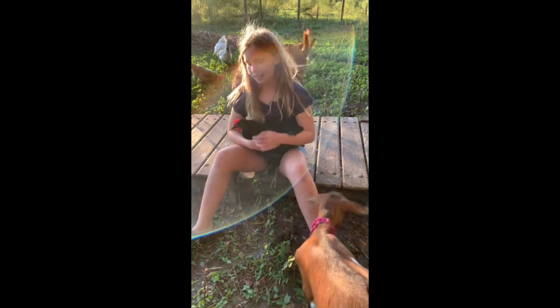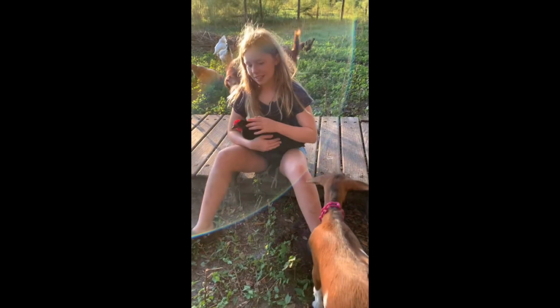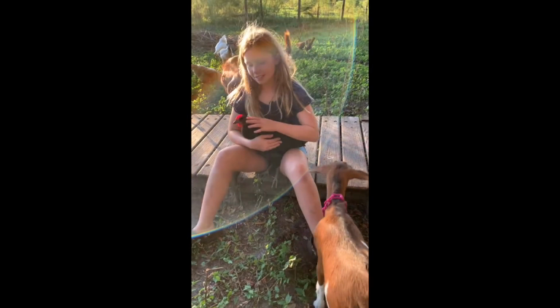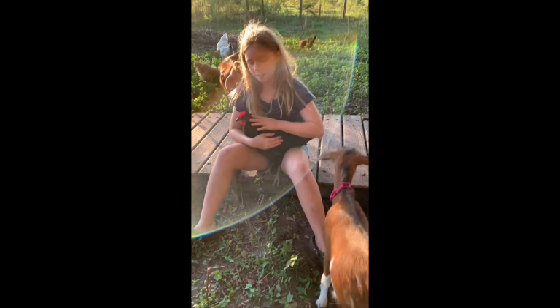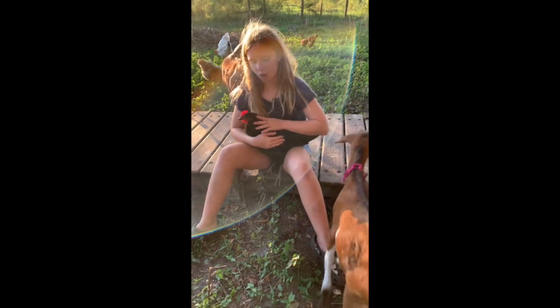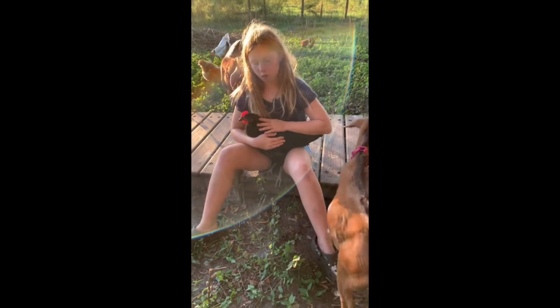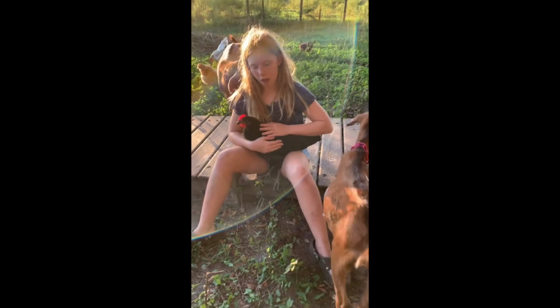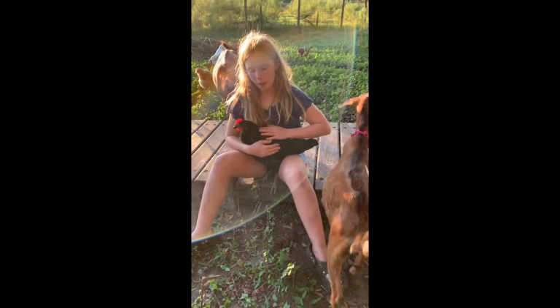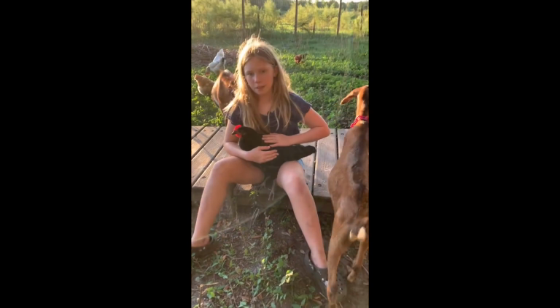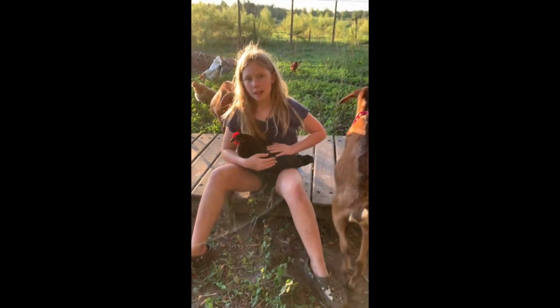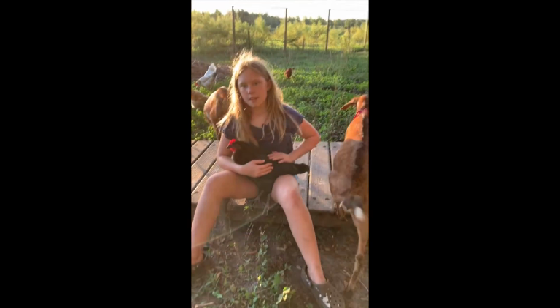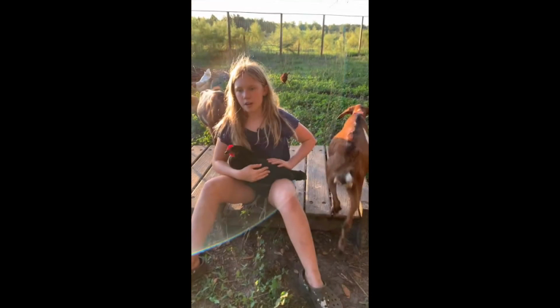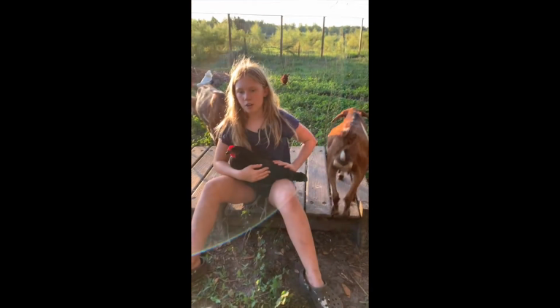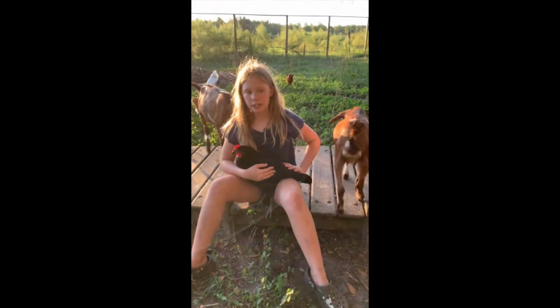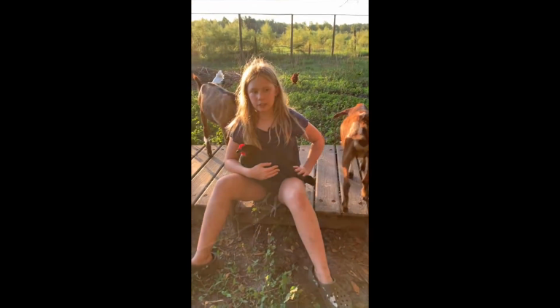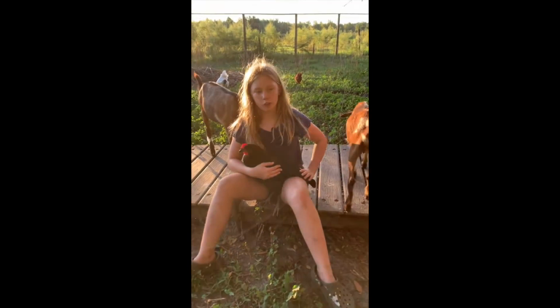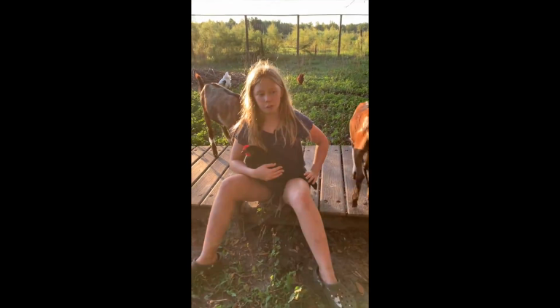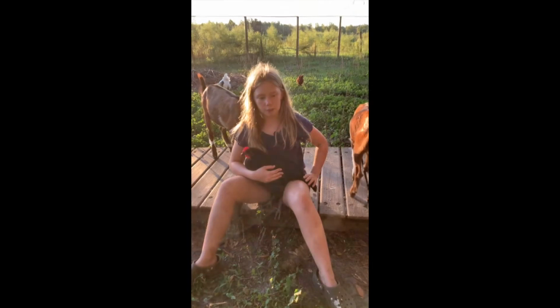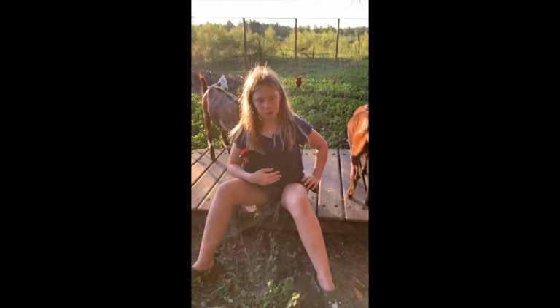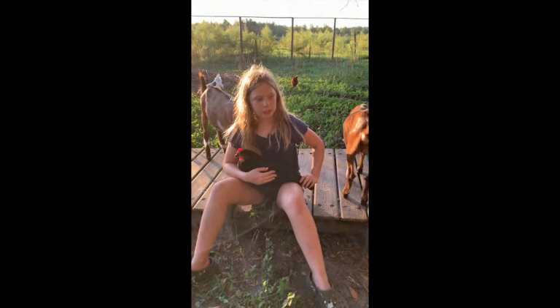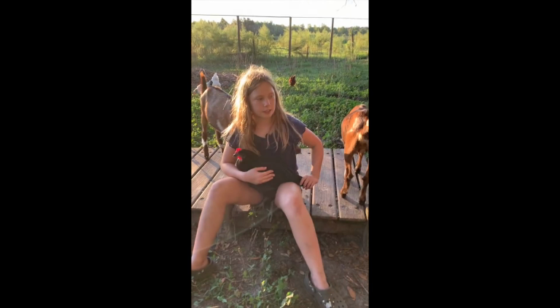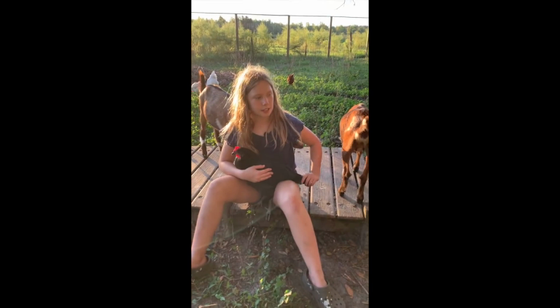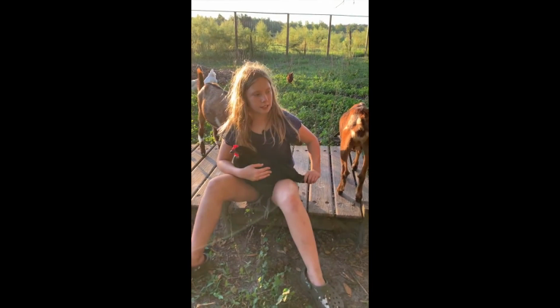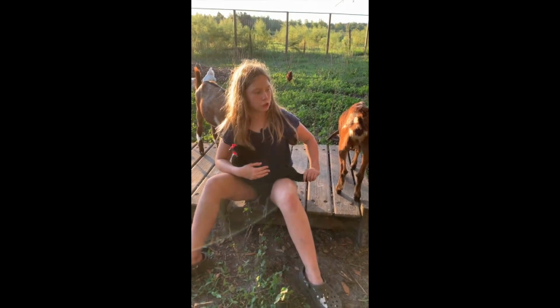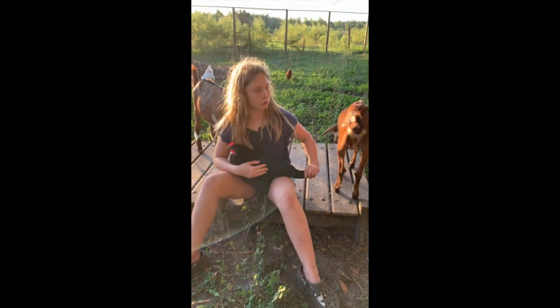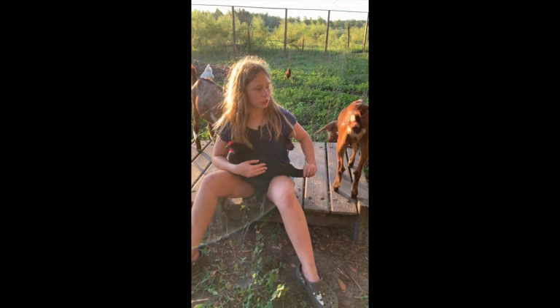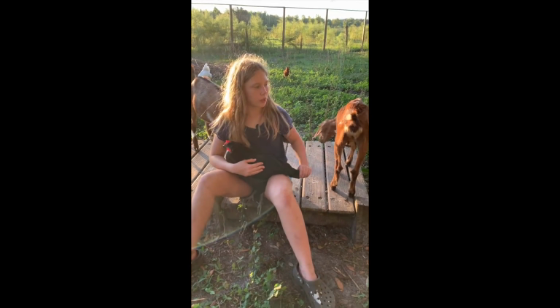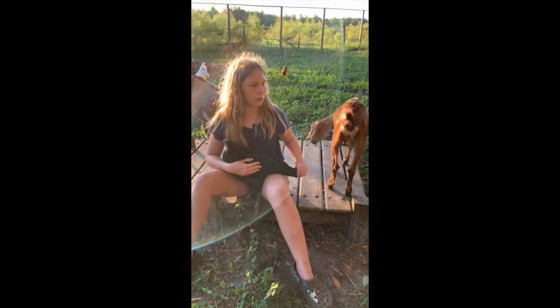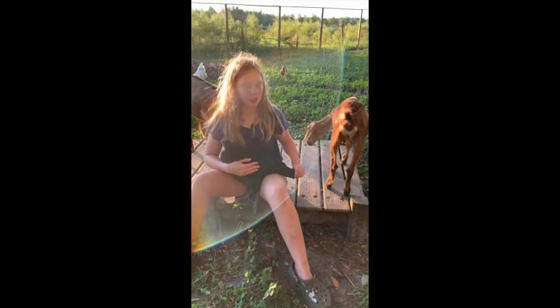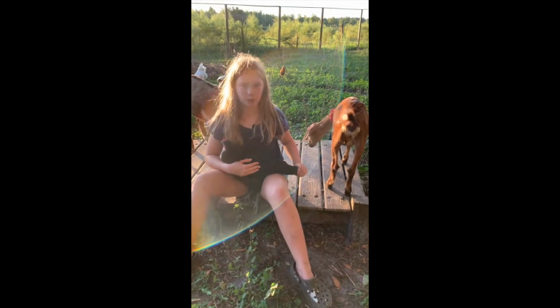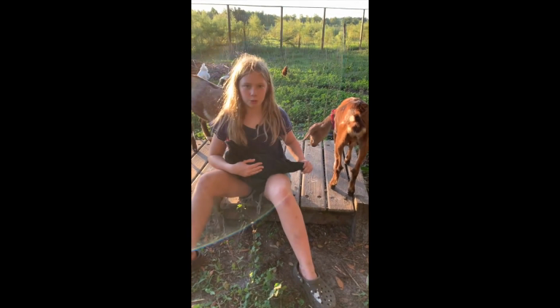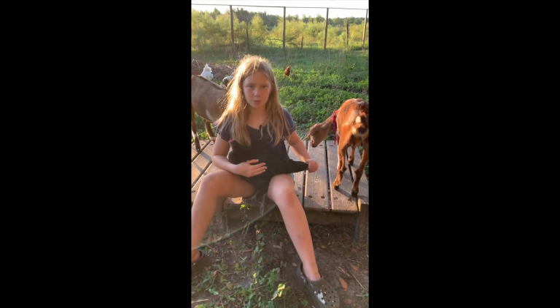This is an Australorp. They are very good family chickens and they do really well with other groups.